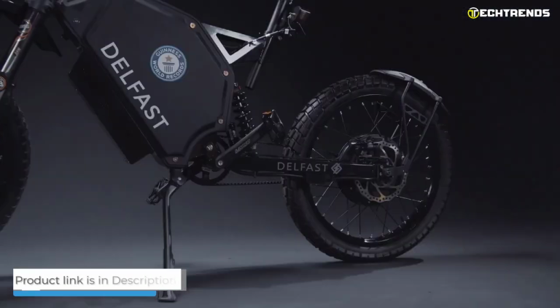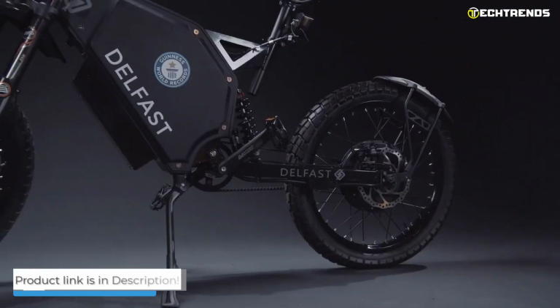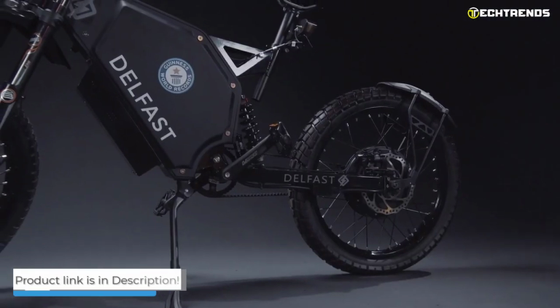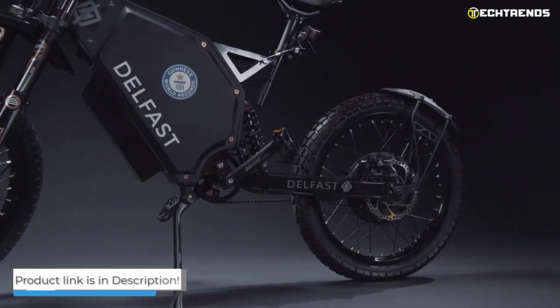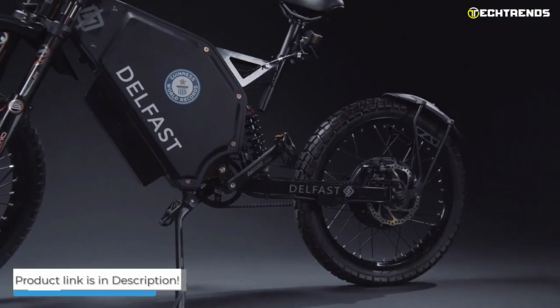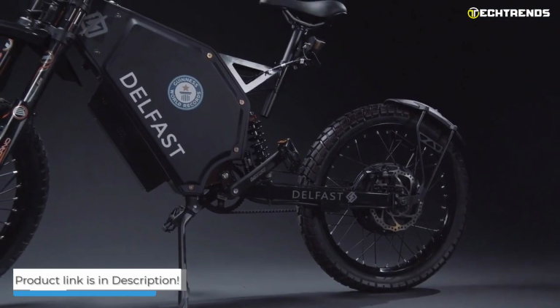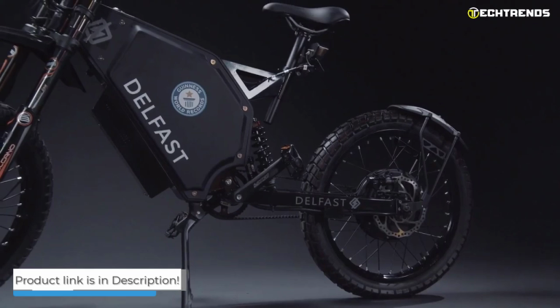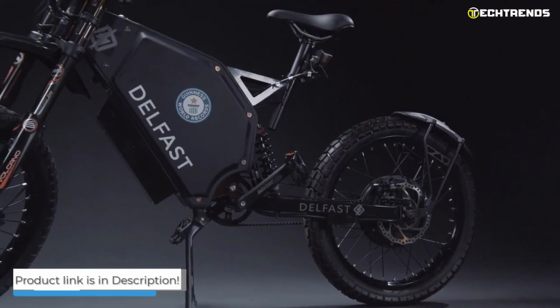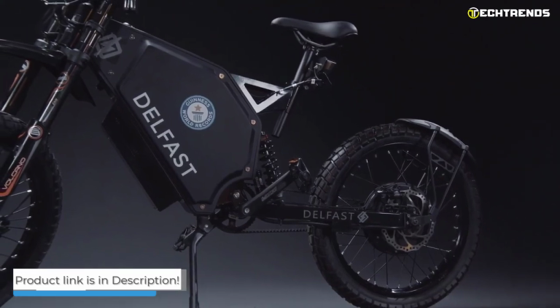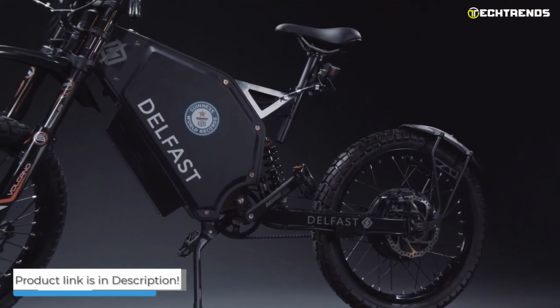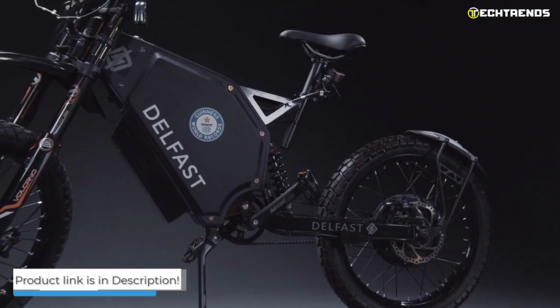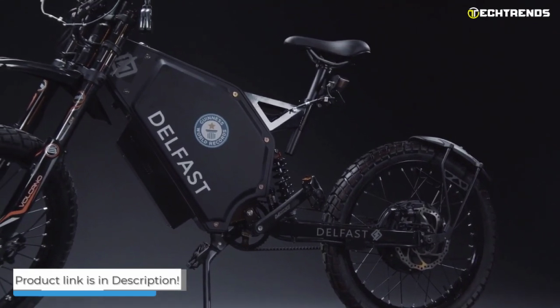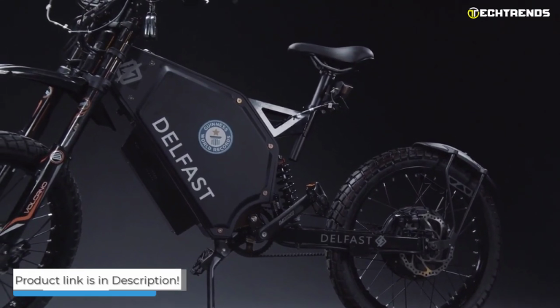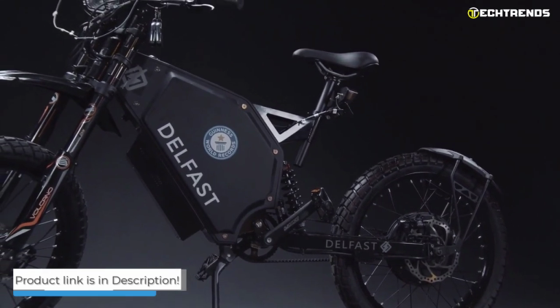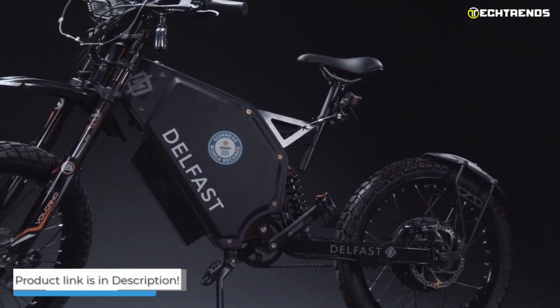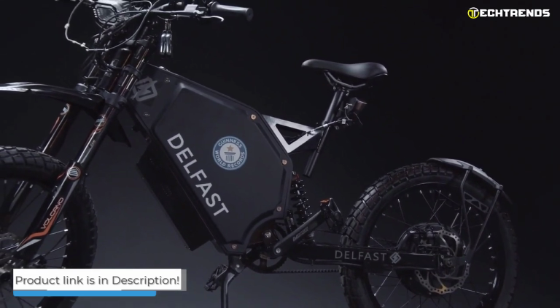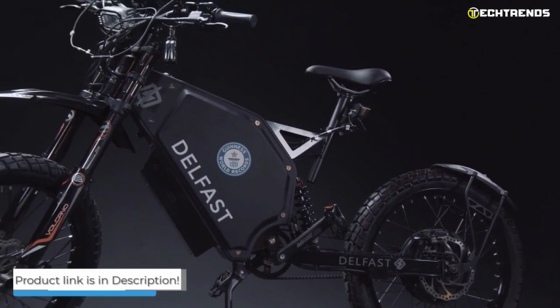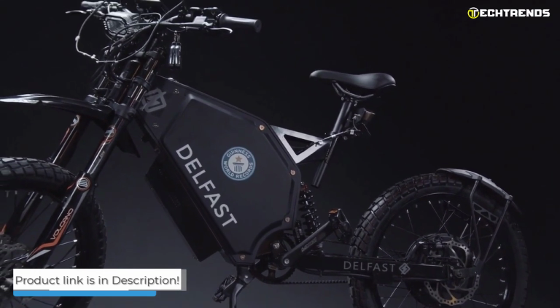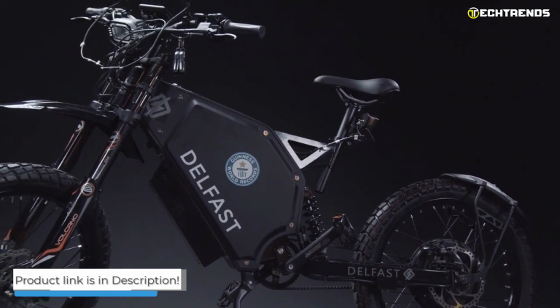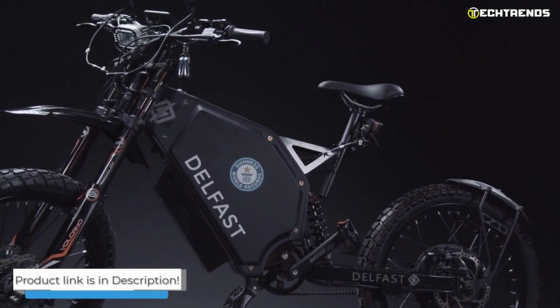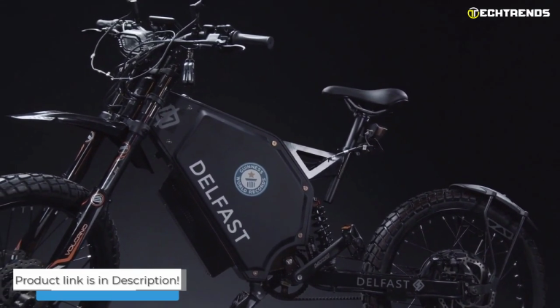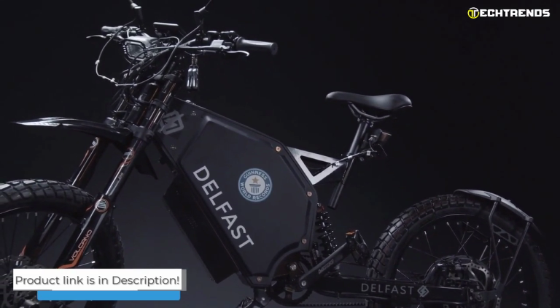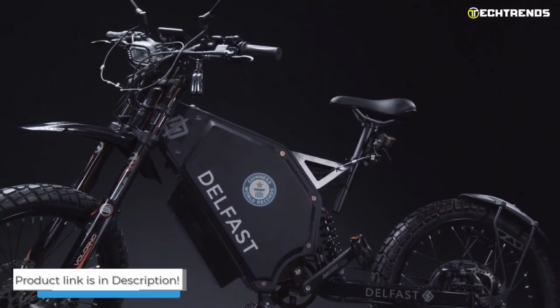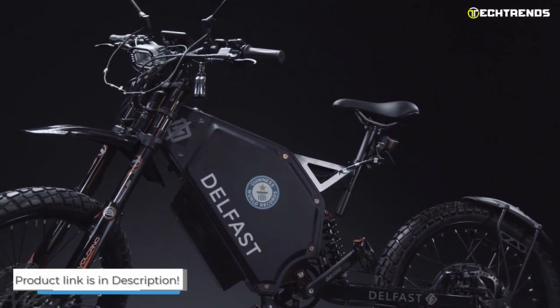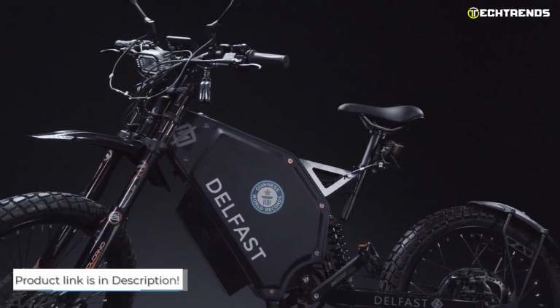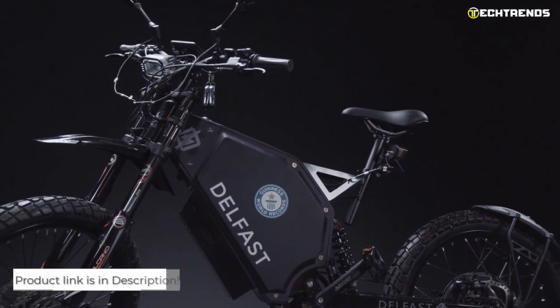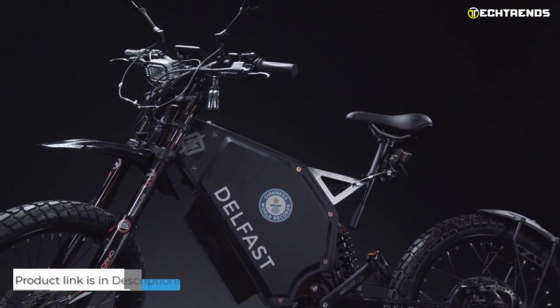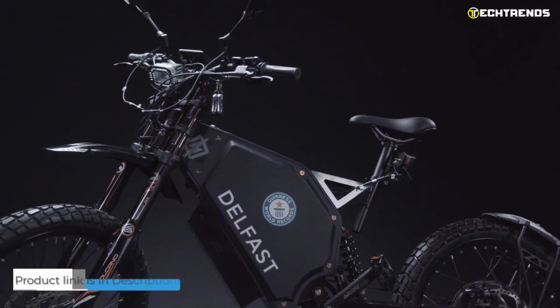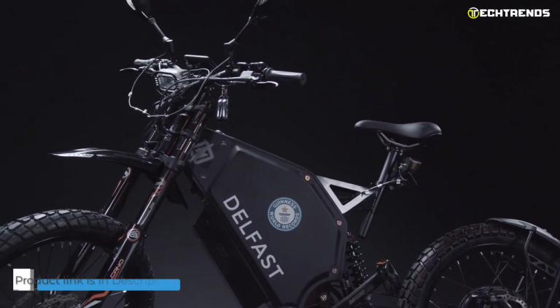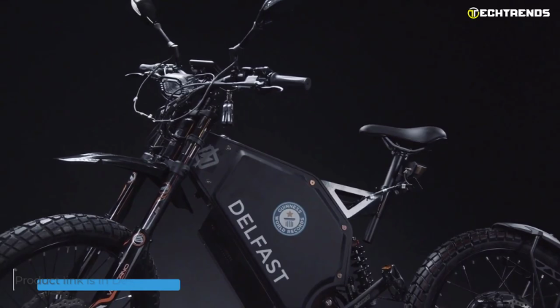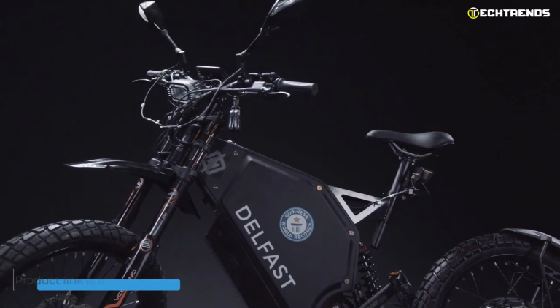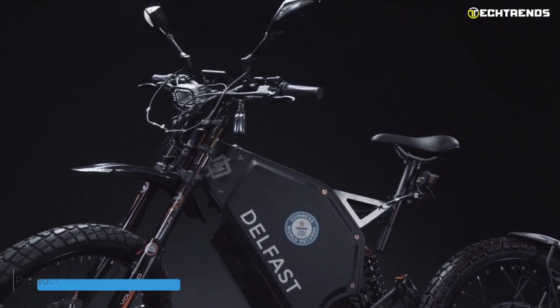The Delfast Top 3.0 is an excellent choice if you want an effortless, pleasurable, and worthwhile ride every day.